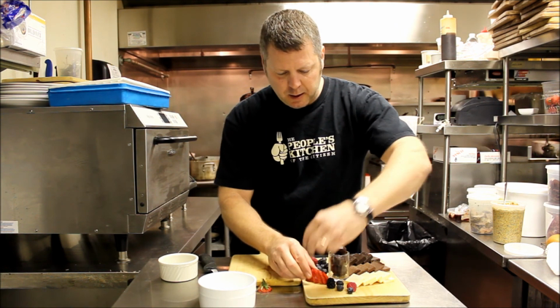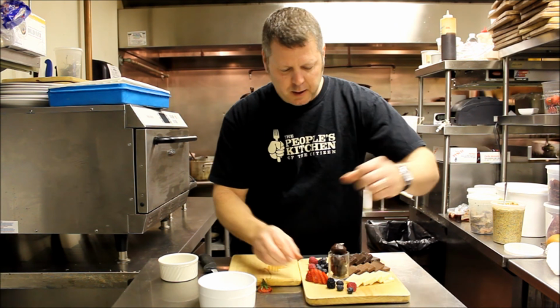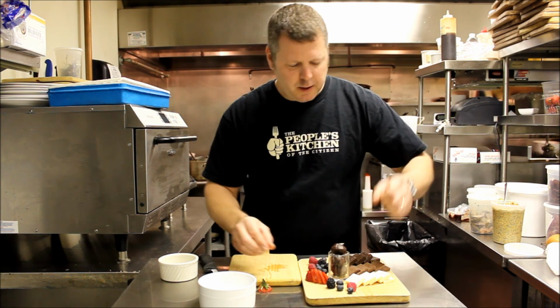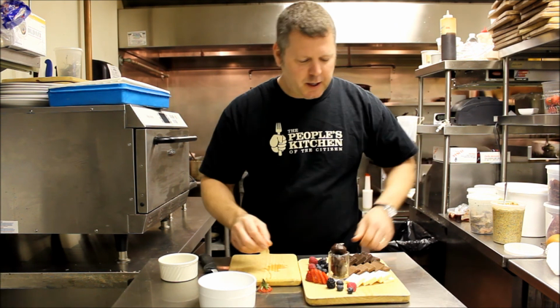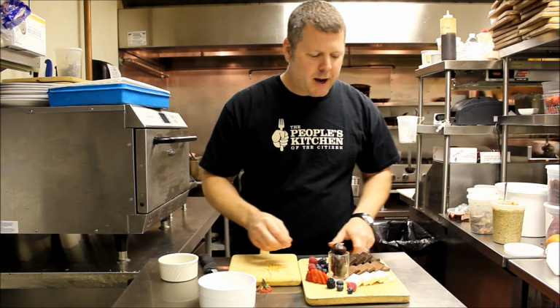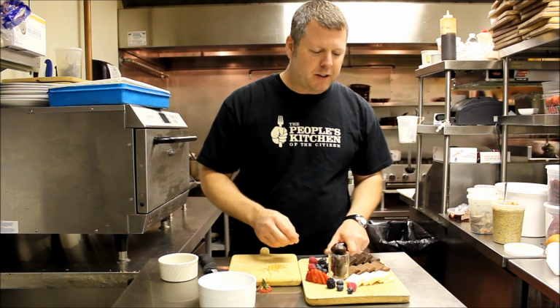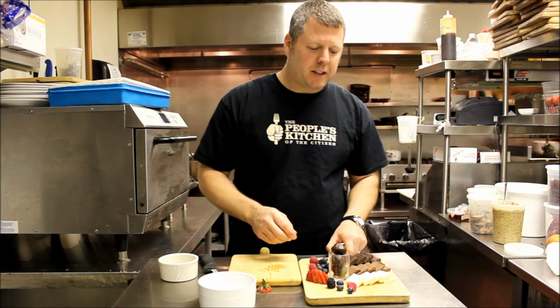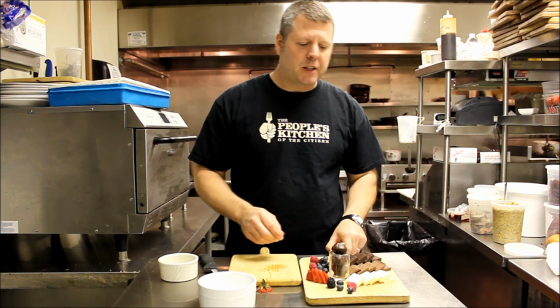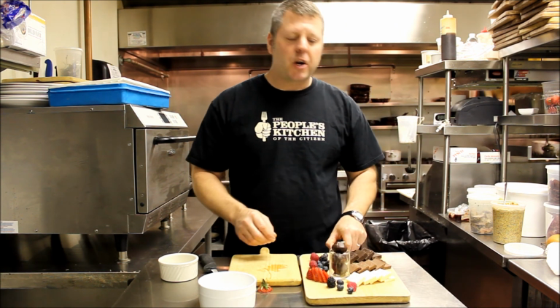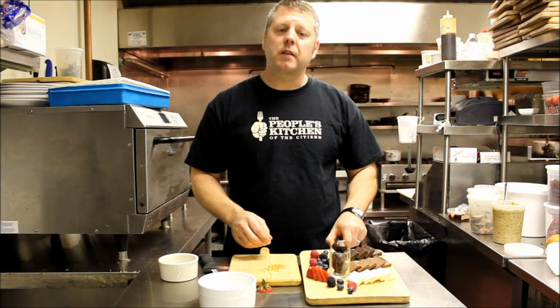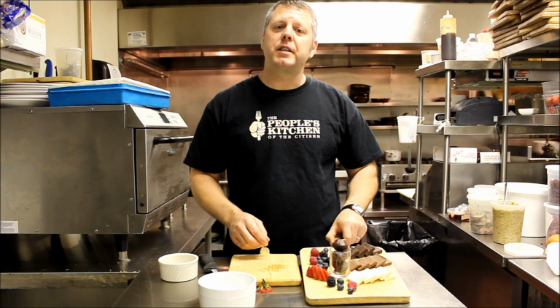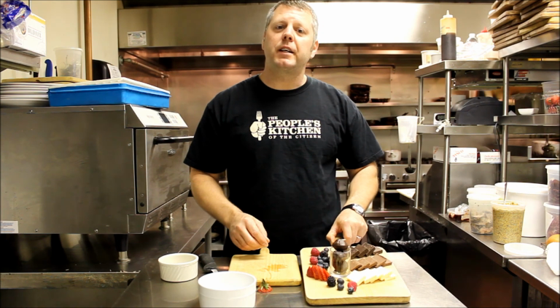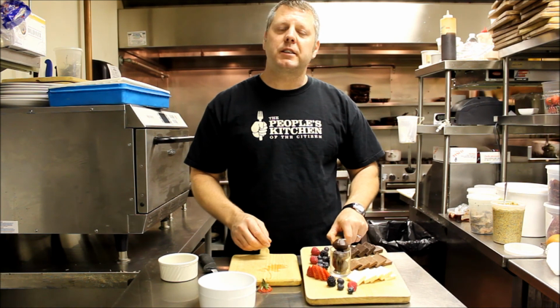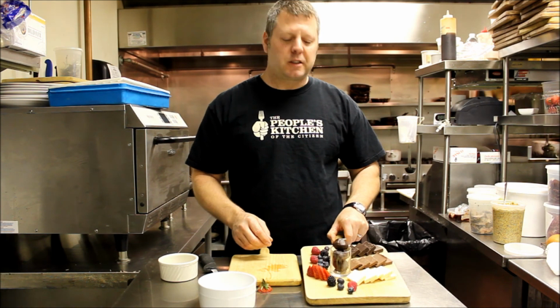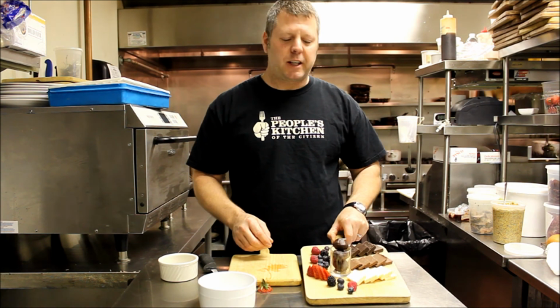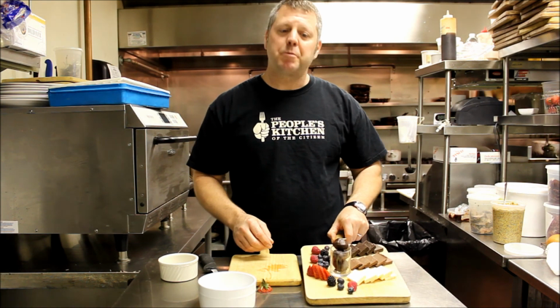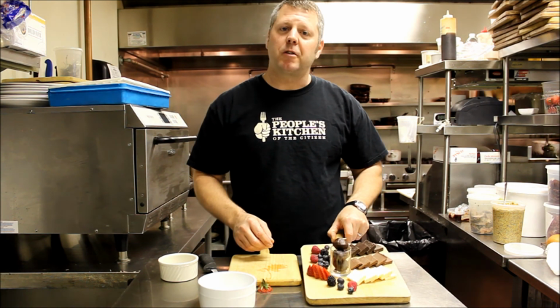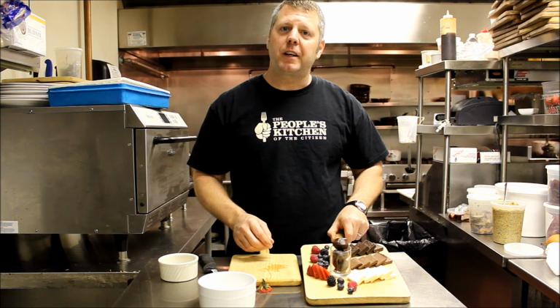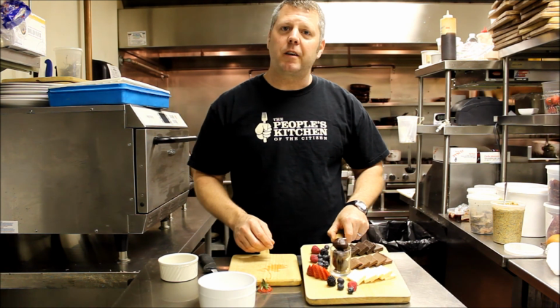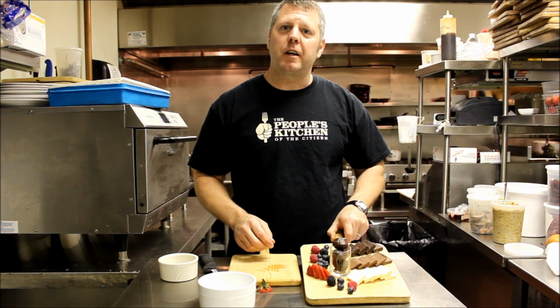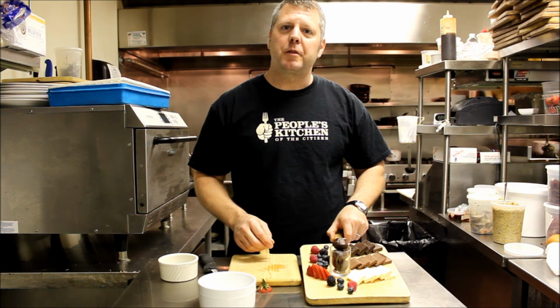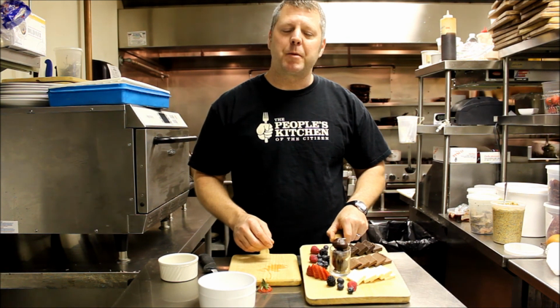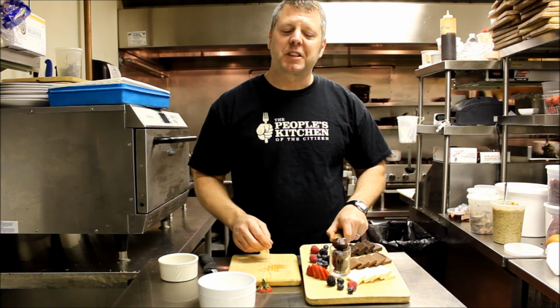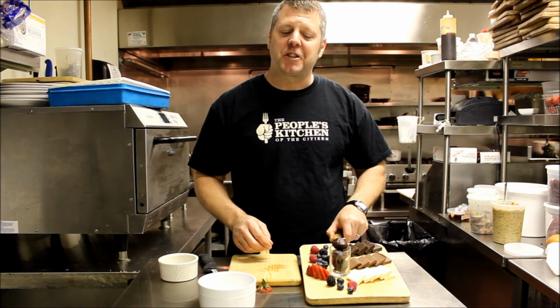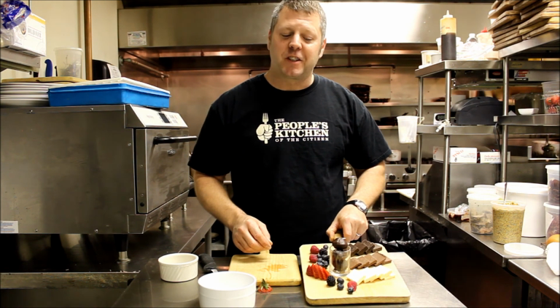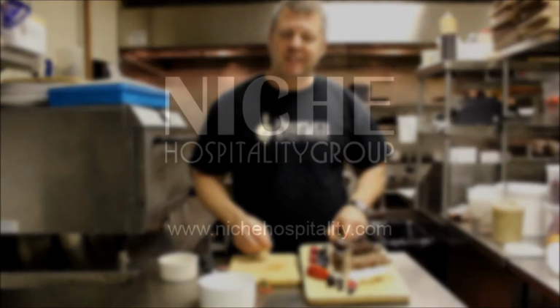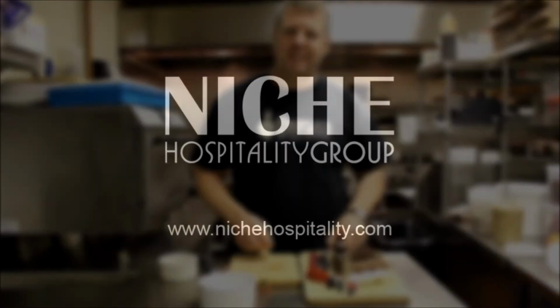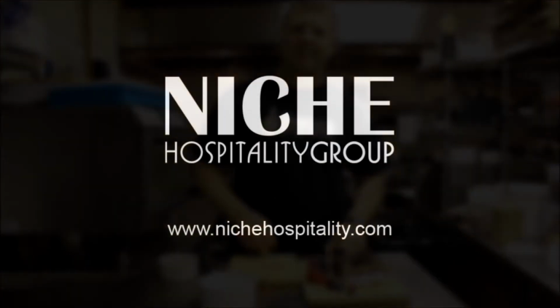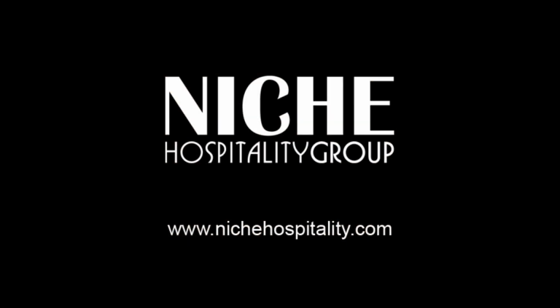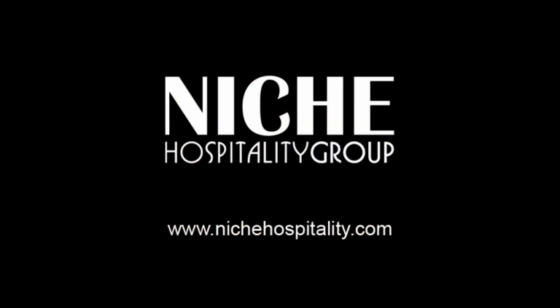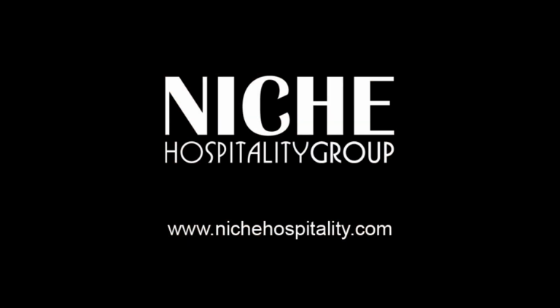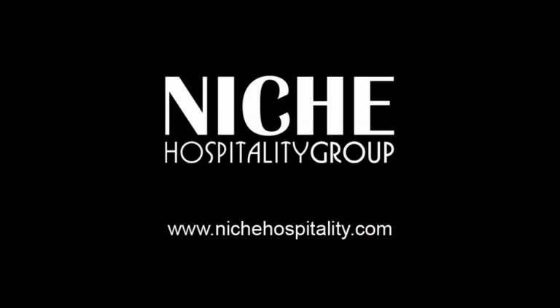And there you have it. There's our chocolate taste sampler right here in the People's Kitchen. Thank you.